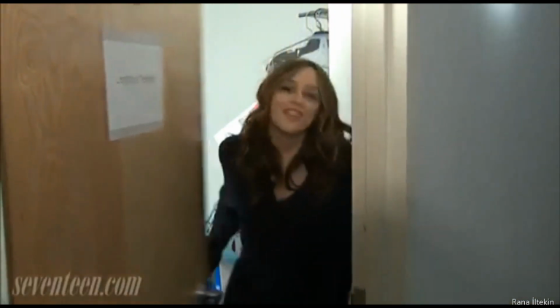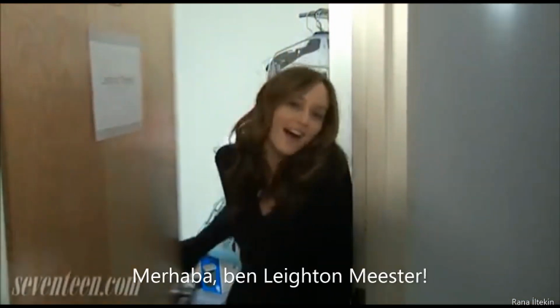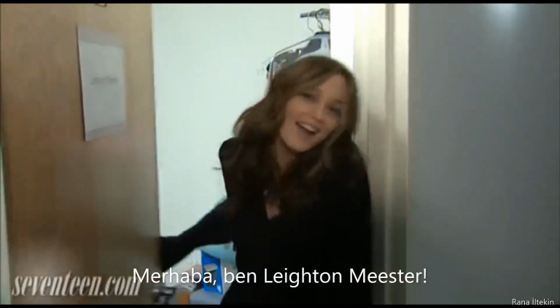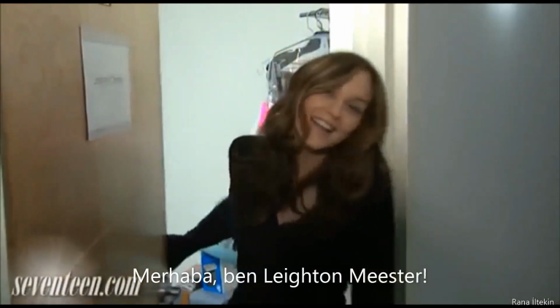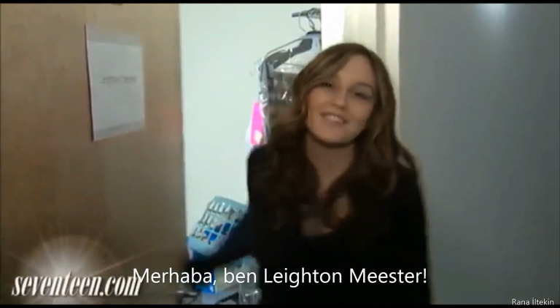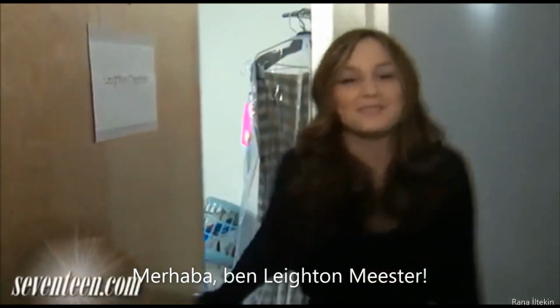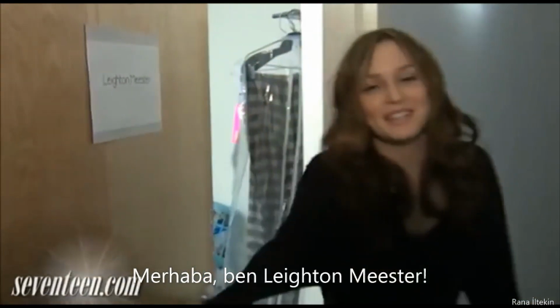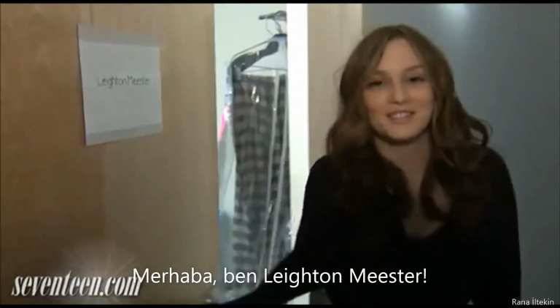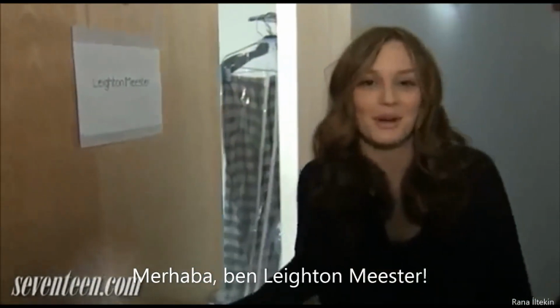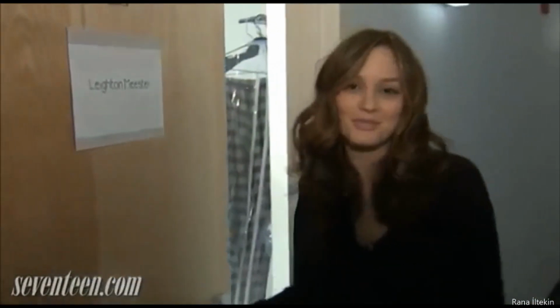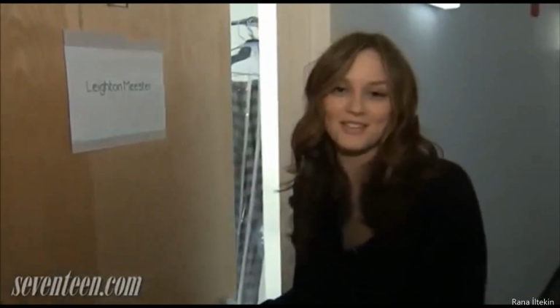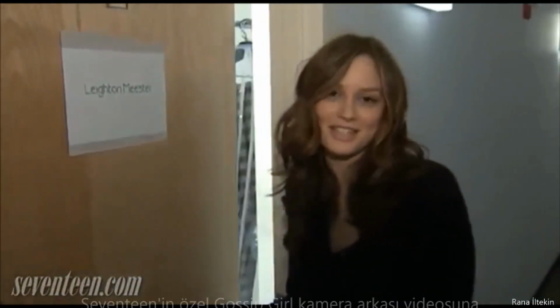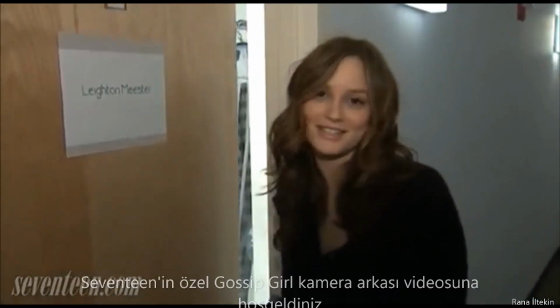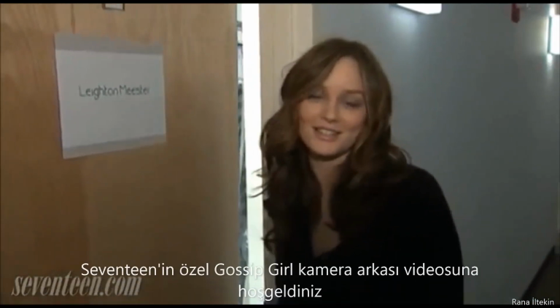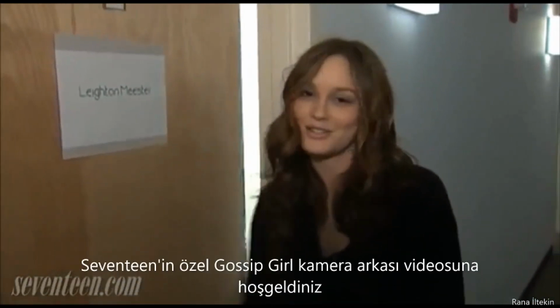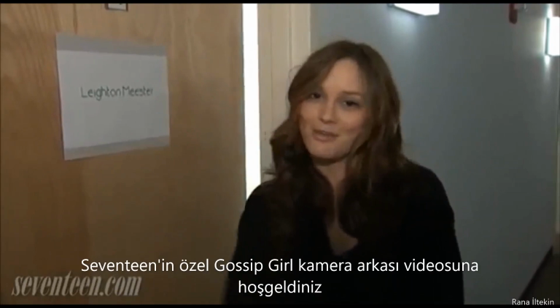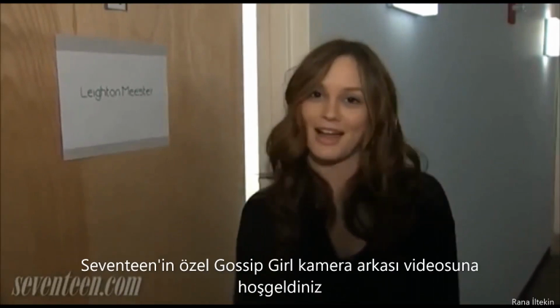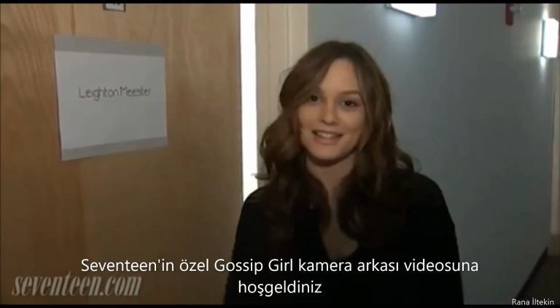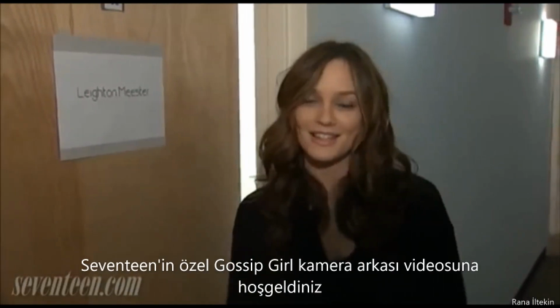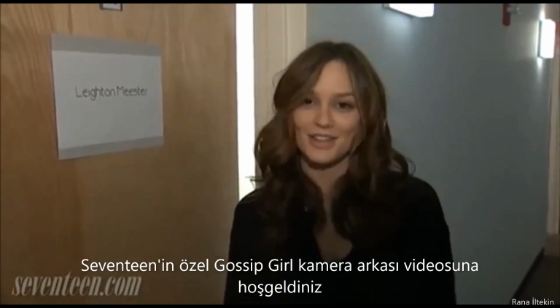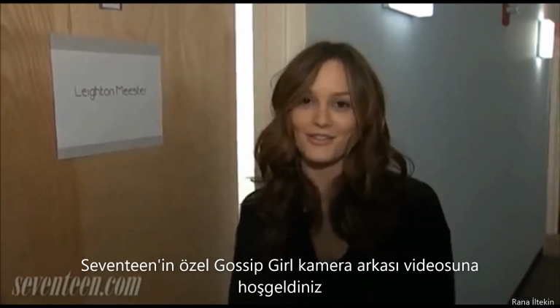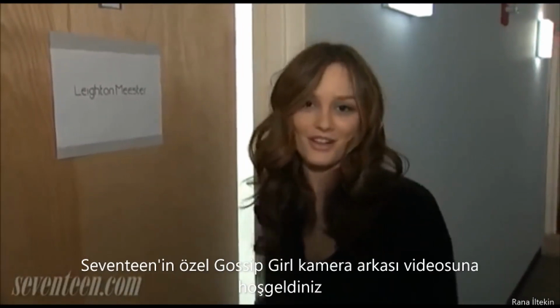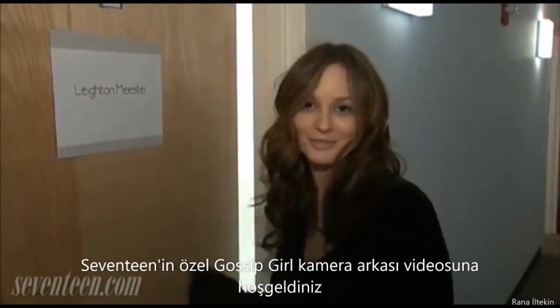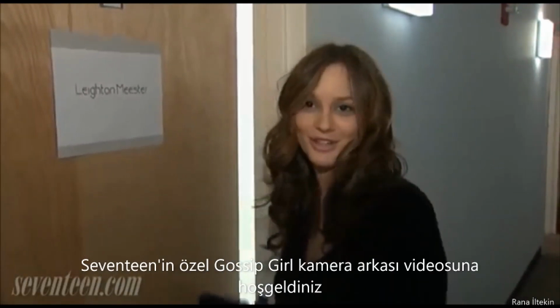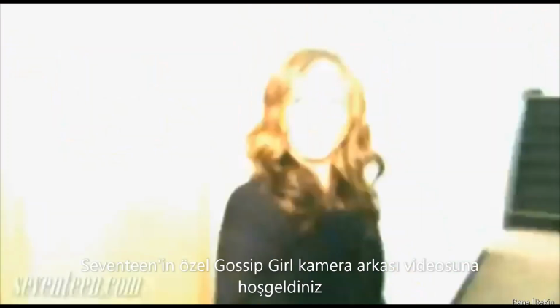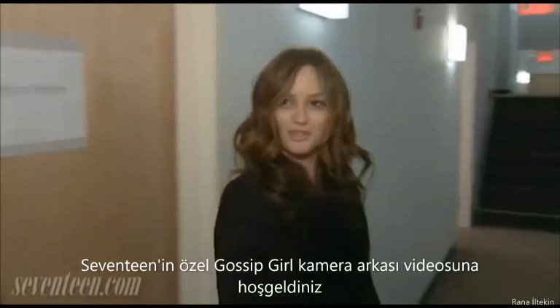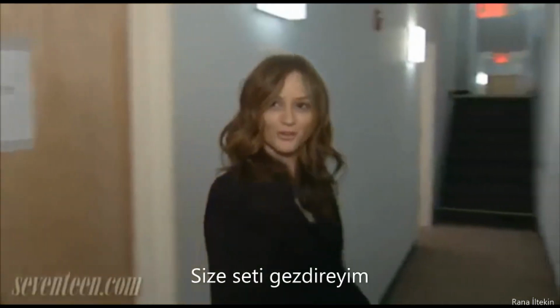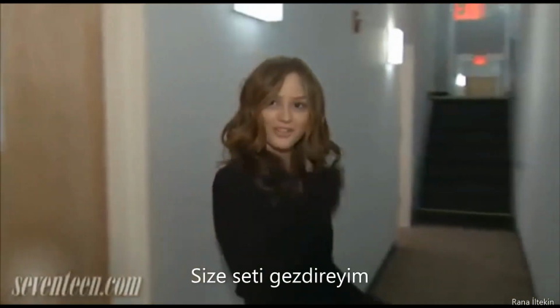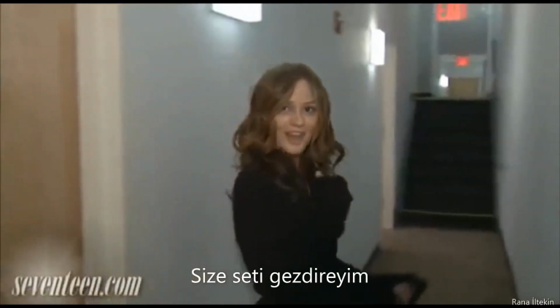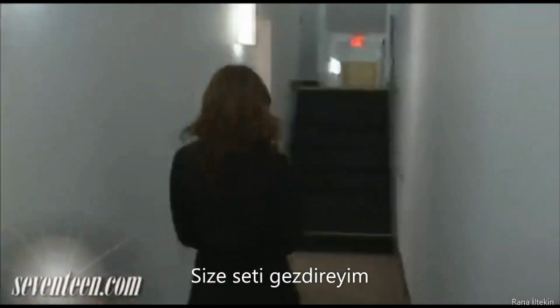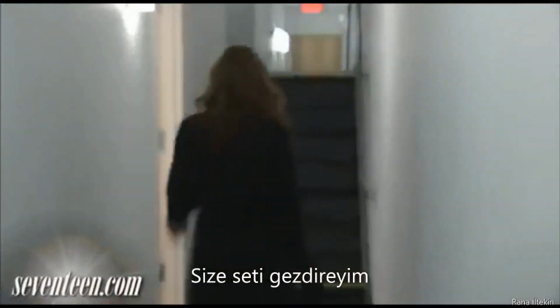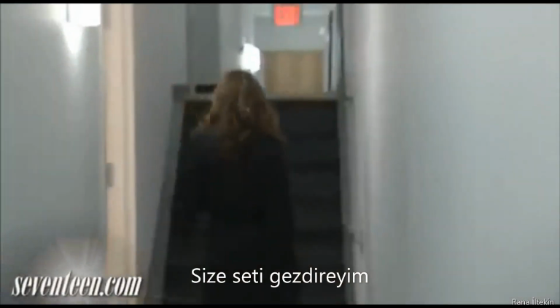Hi, I'm Leighton Meester. Welcome to Seventeen's exclusive behind-the-scenes video of Gossip Girl. I'm going to show you around the set. Come on.